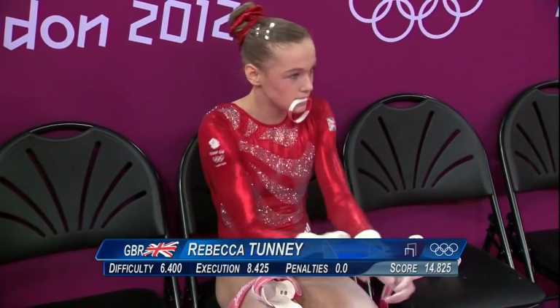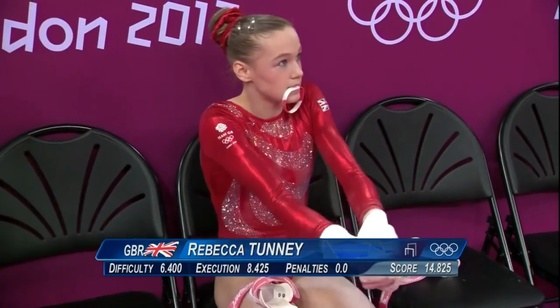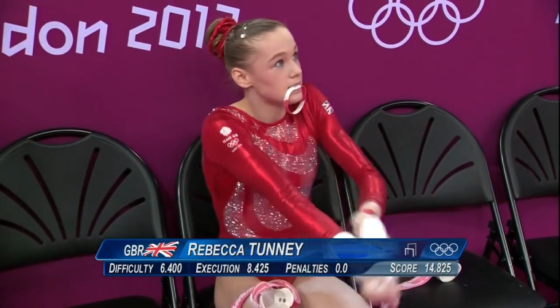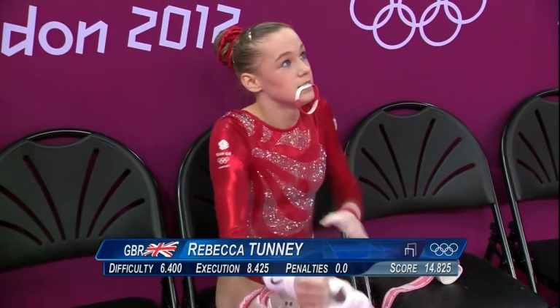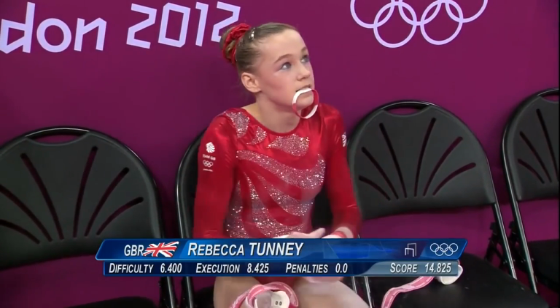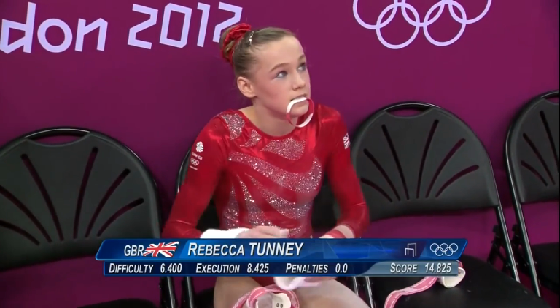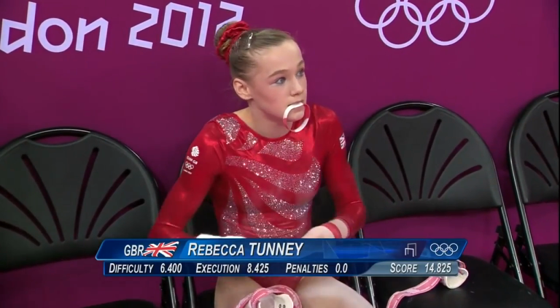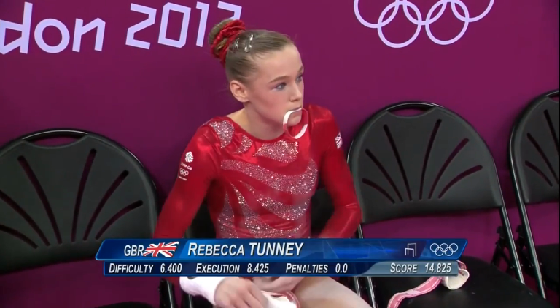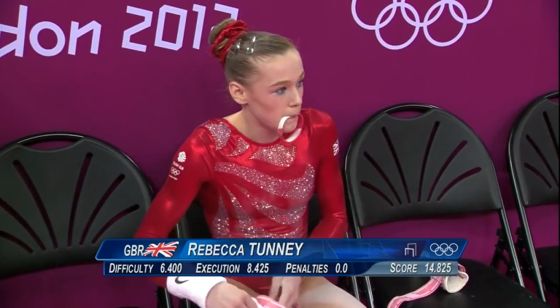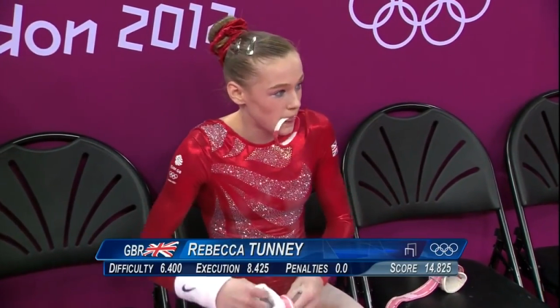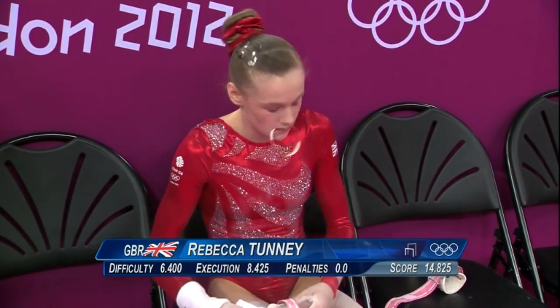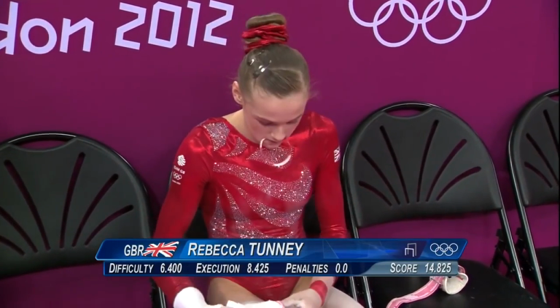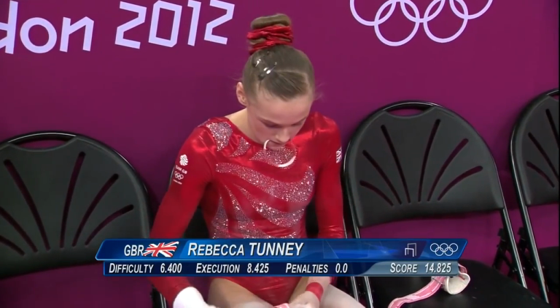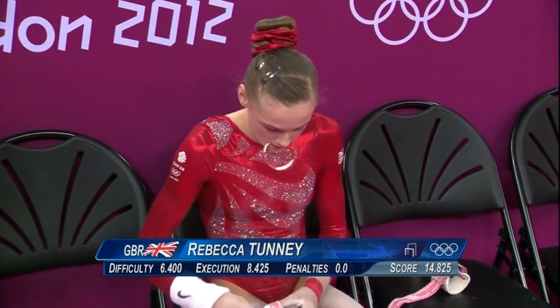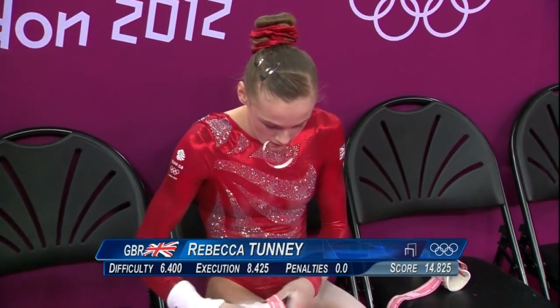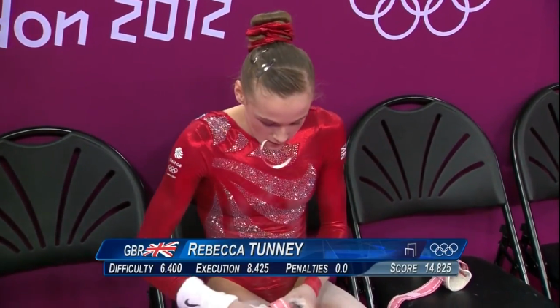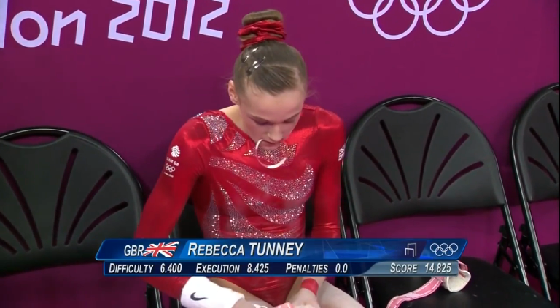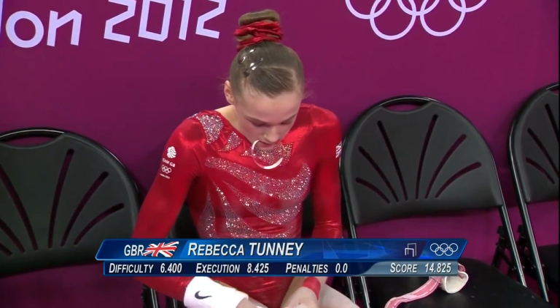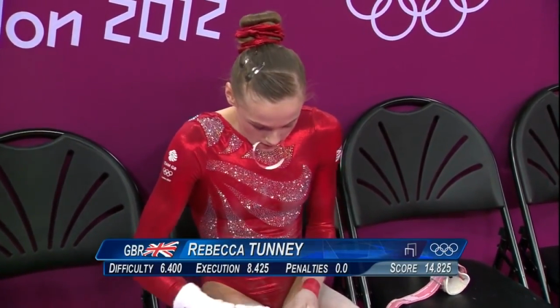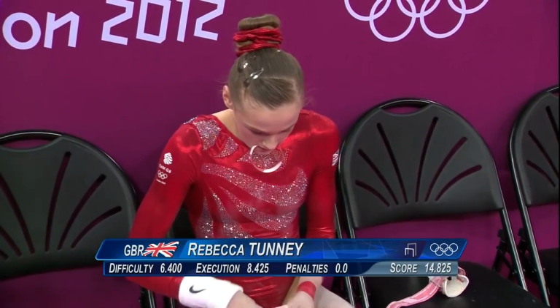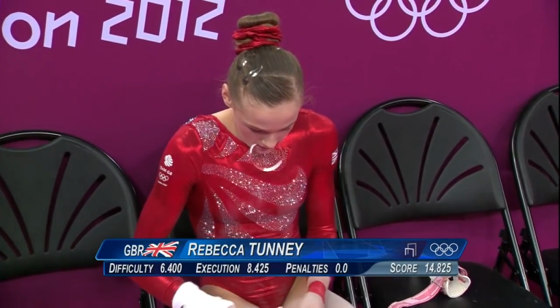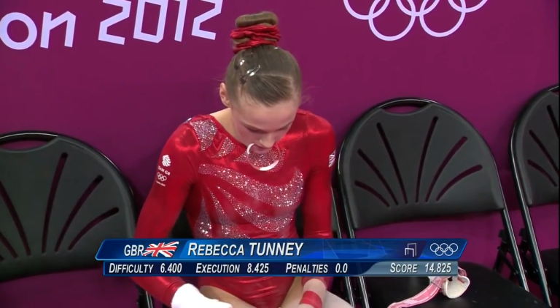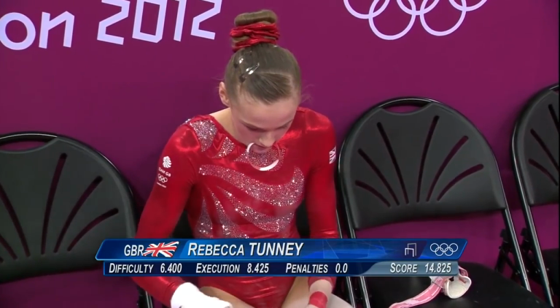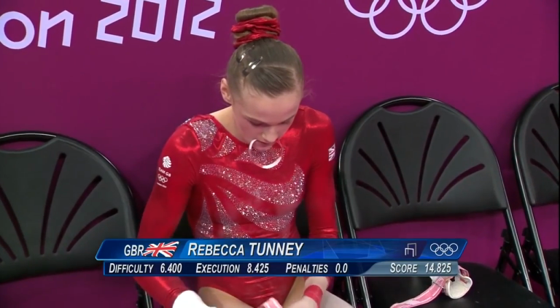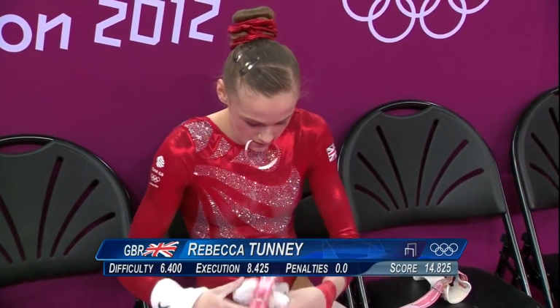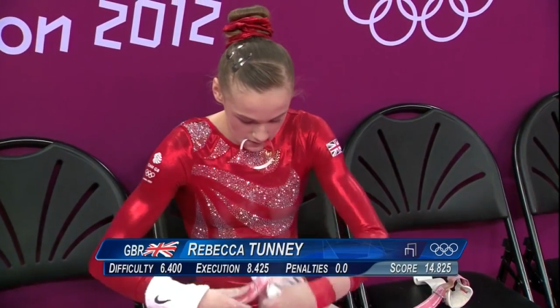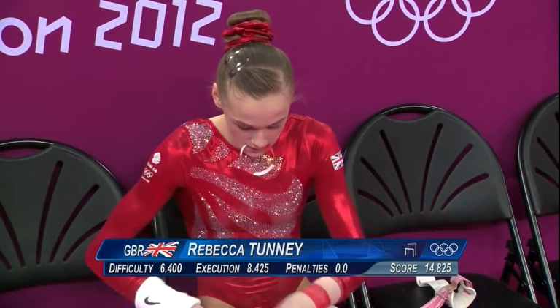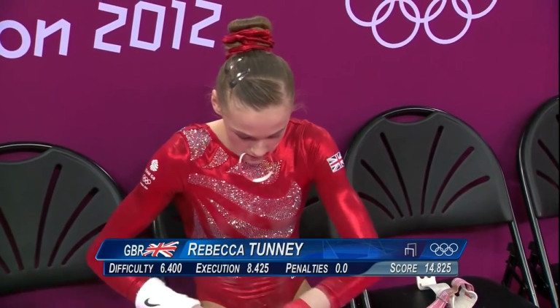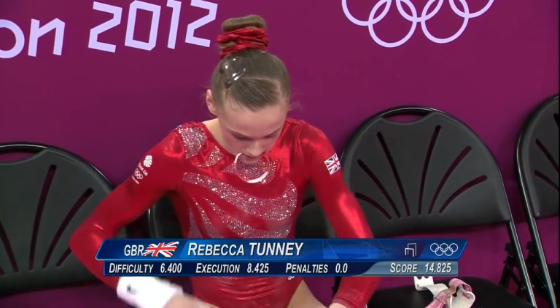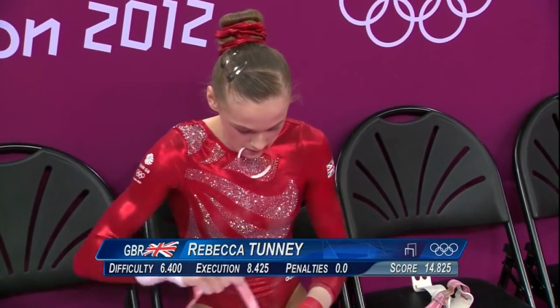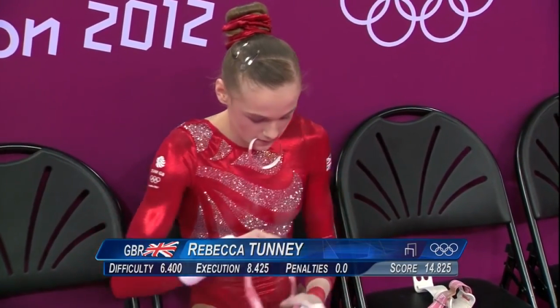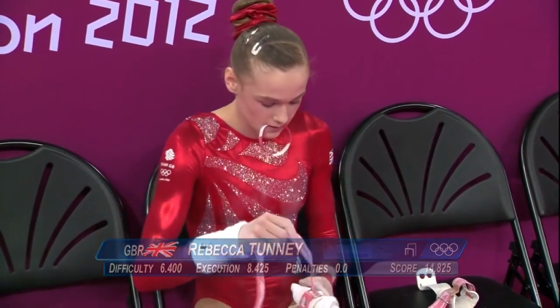14.825 for Rebecca Tunney, and that's her fourth best at the moment. She's making the apparatus final.